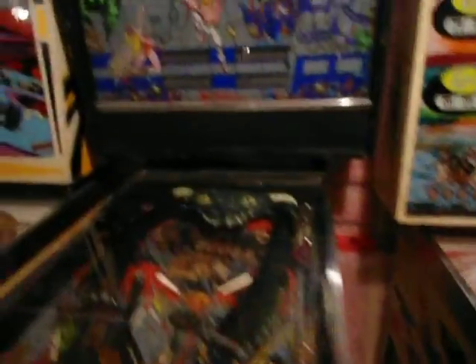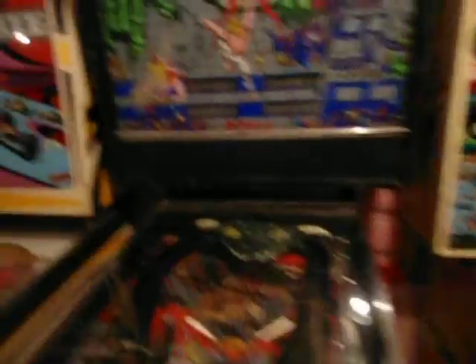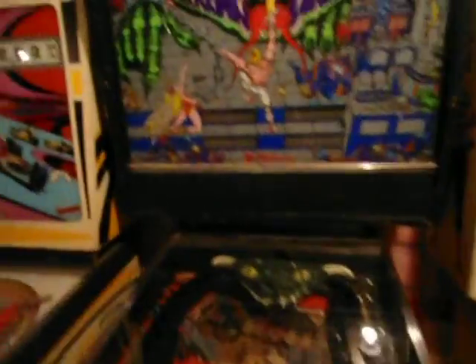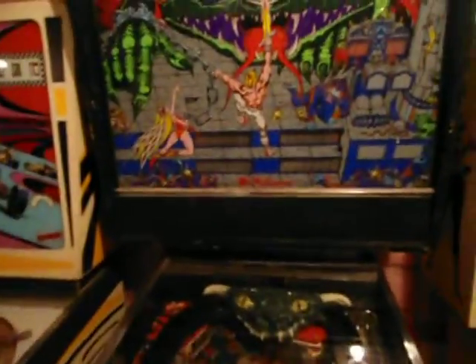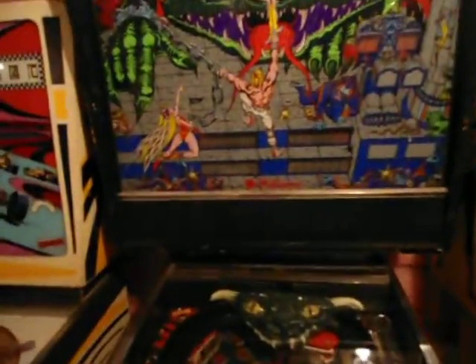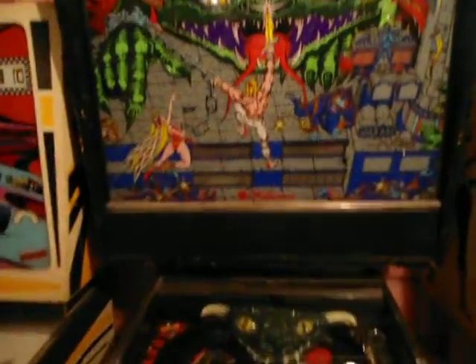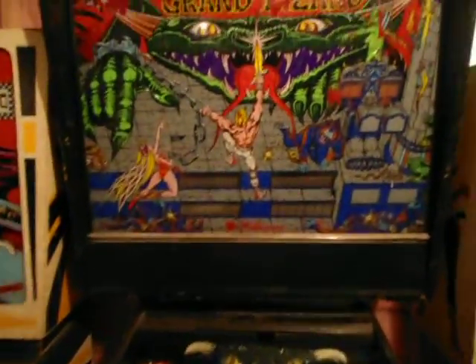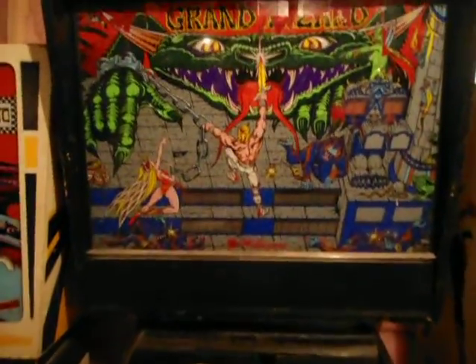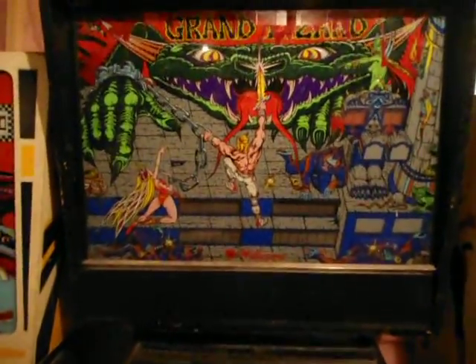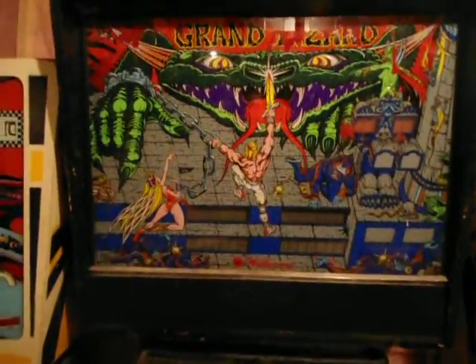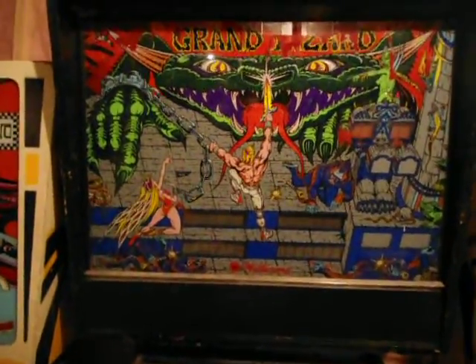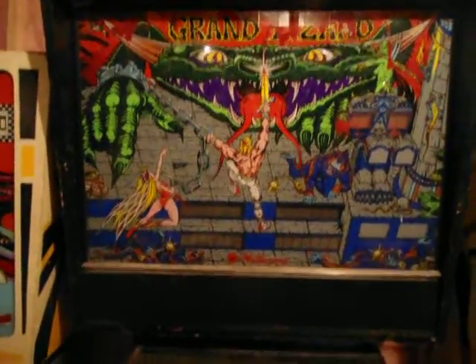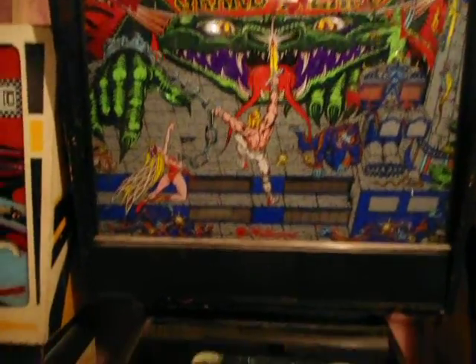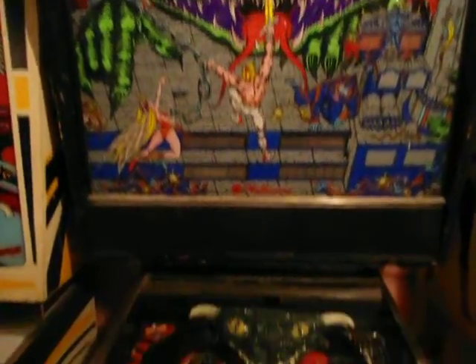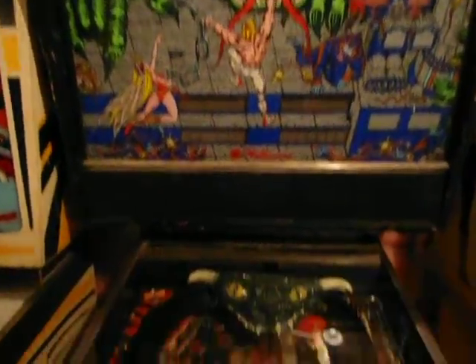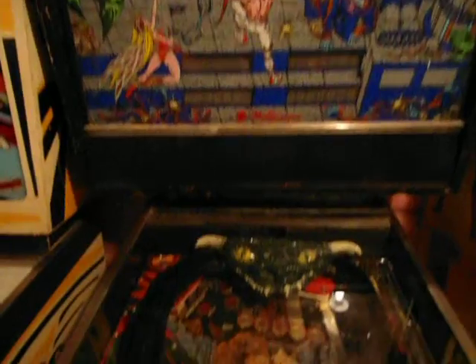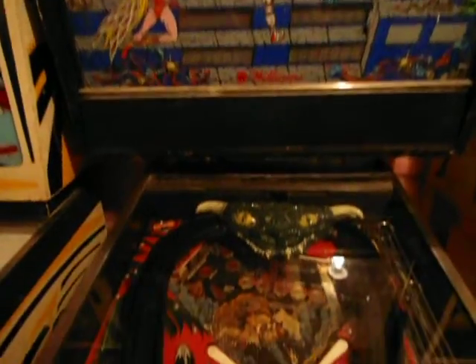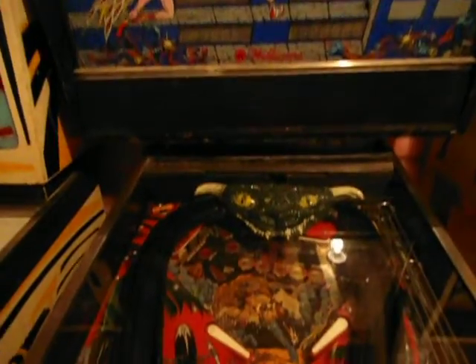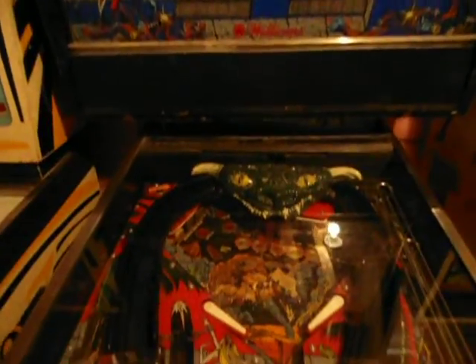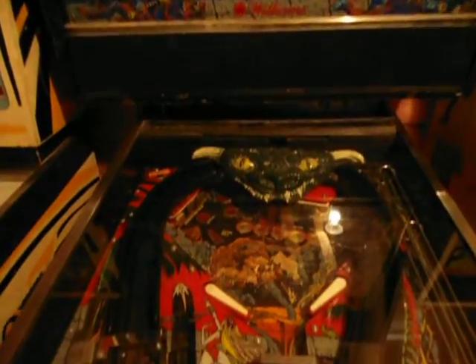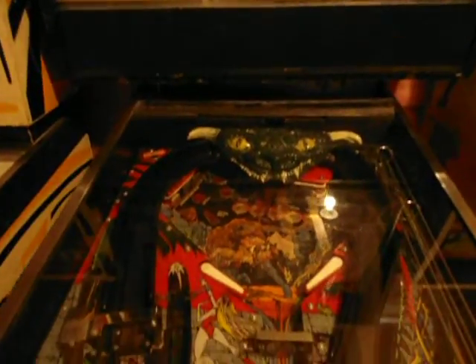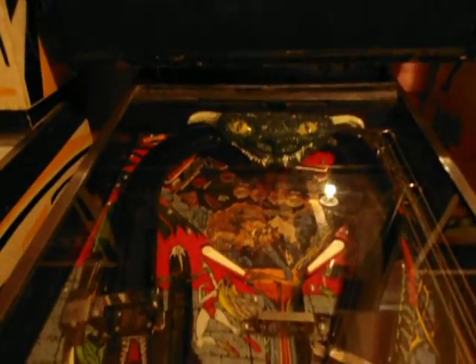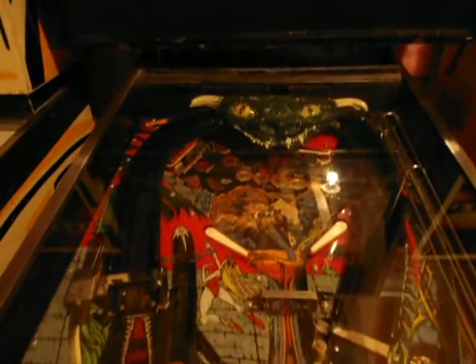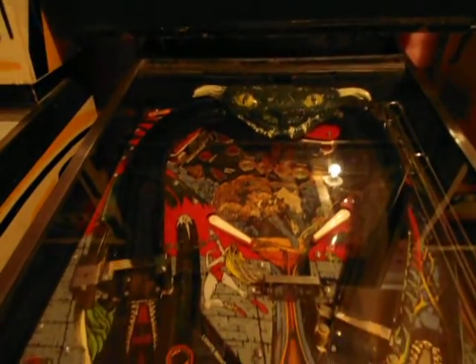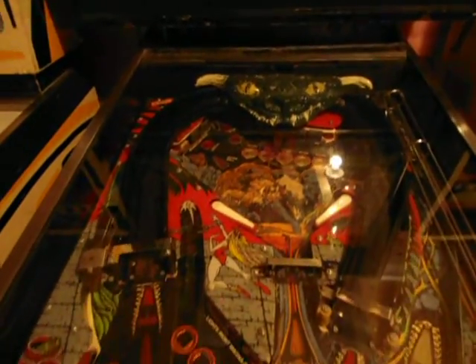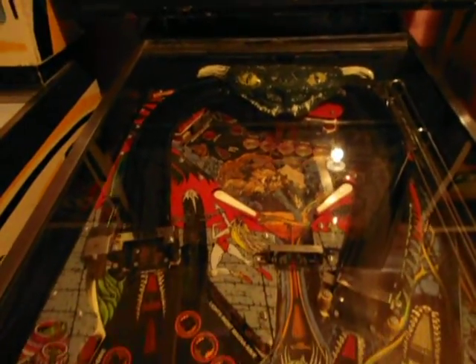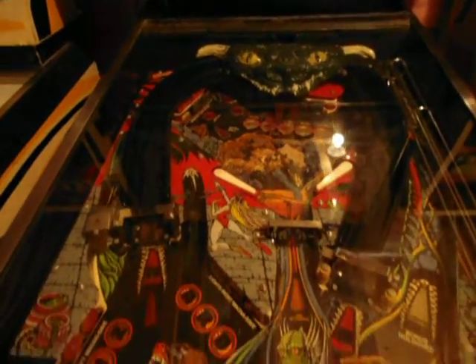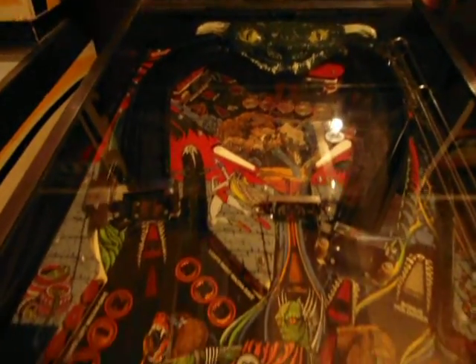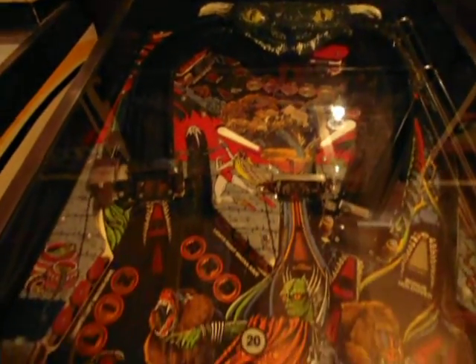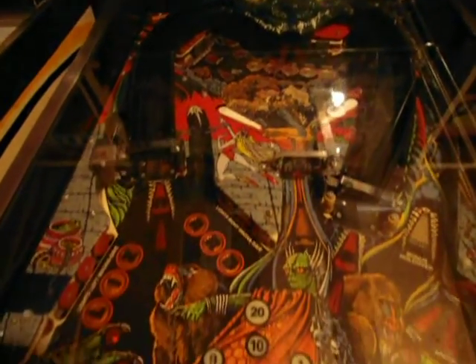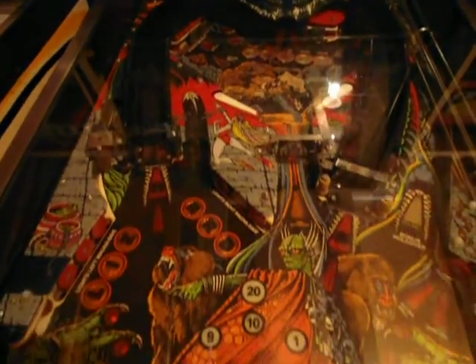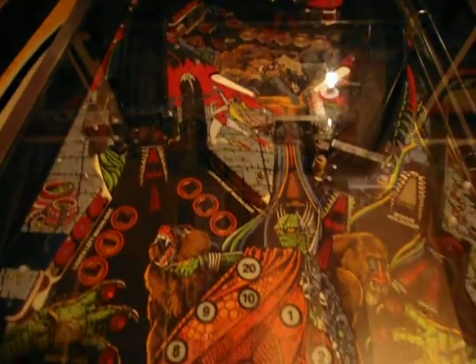And Grand Lizard's a nice machine. It's a fun machine to play, in good shape.